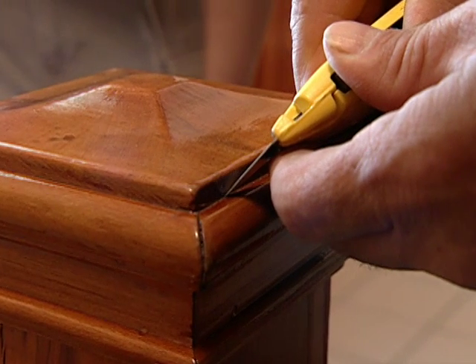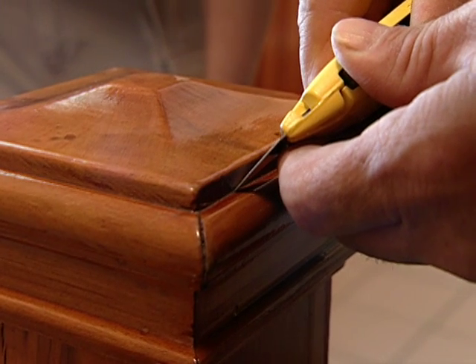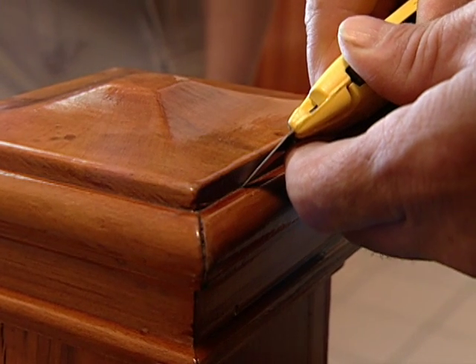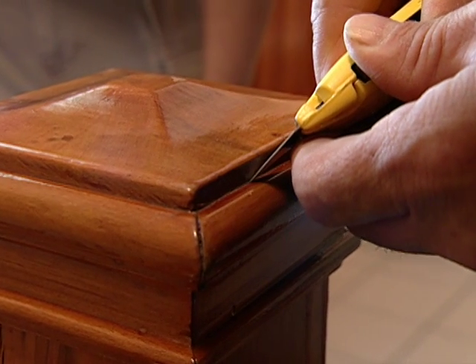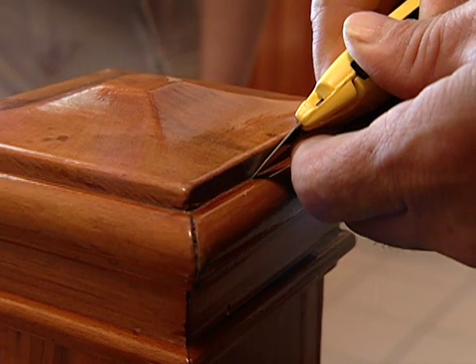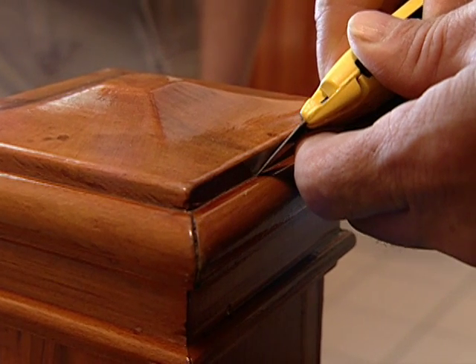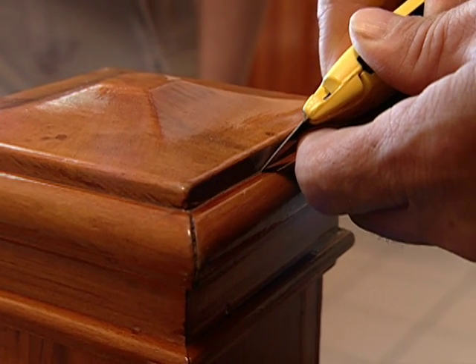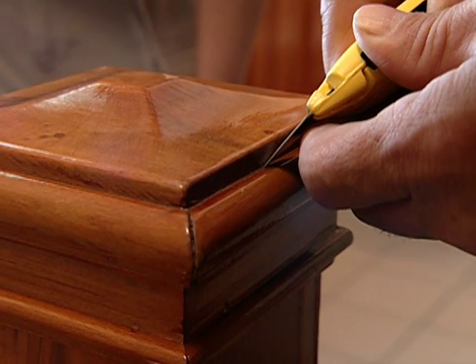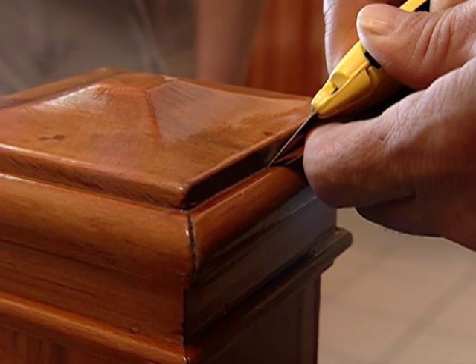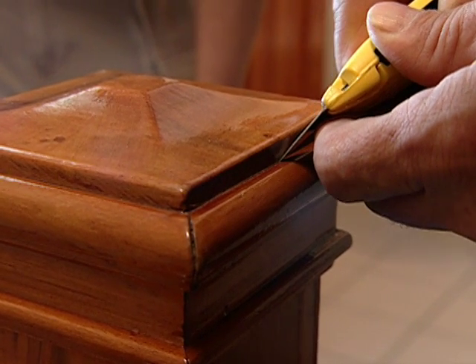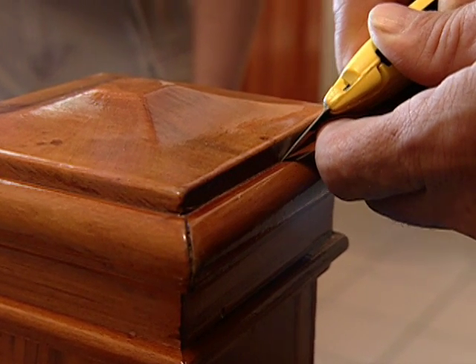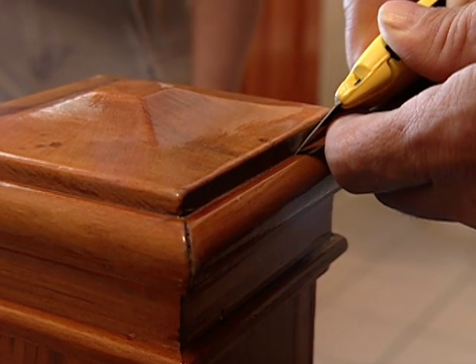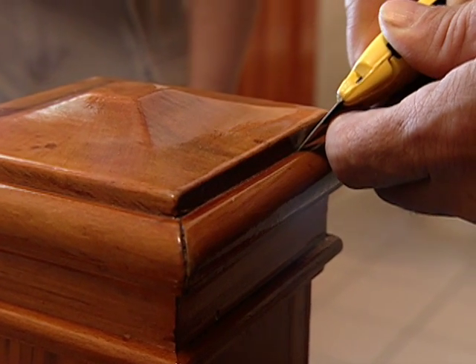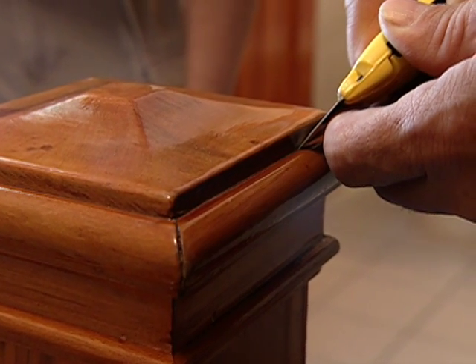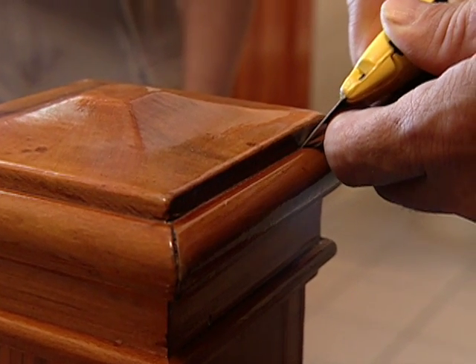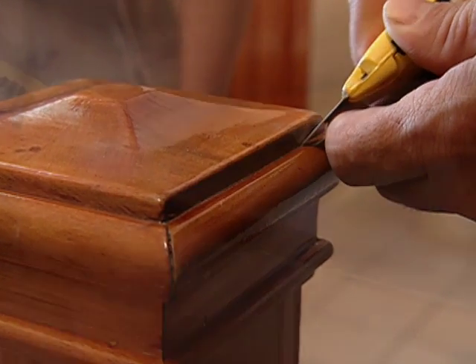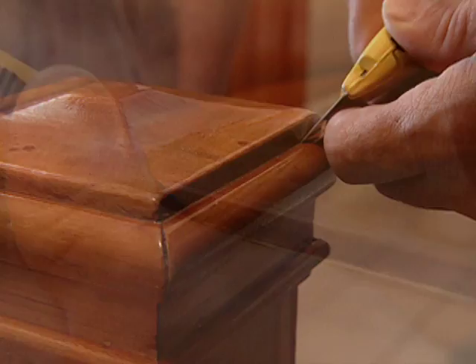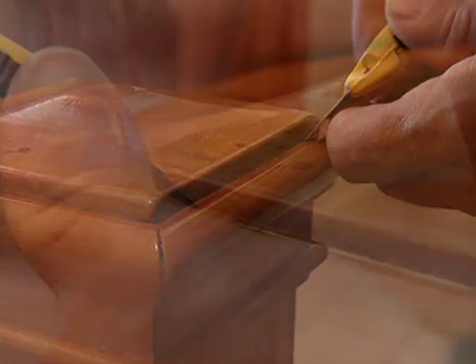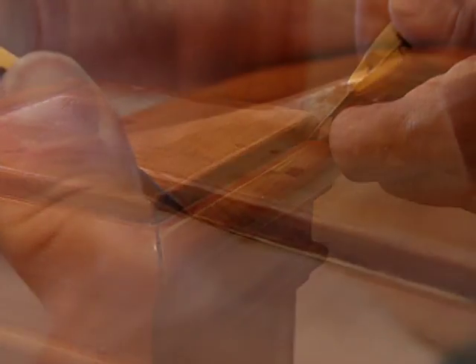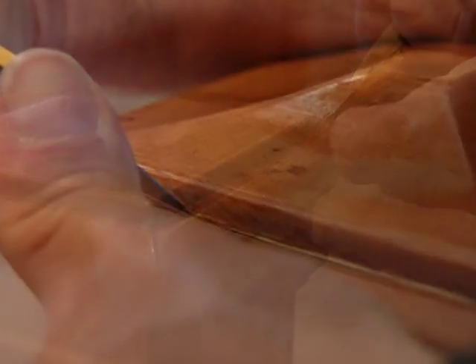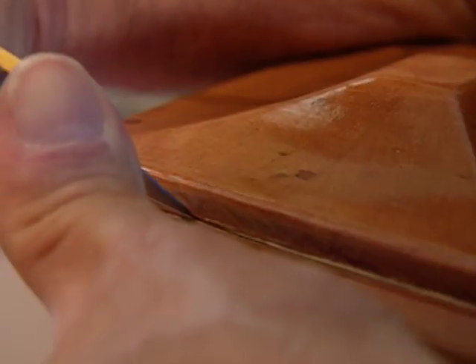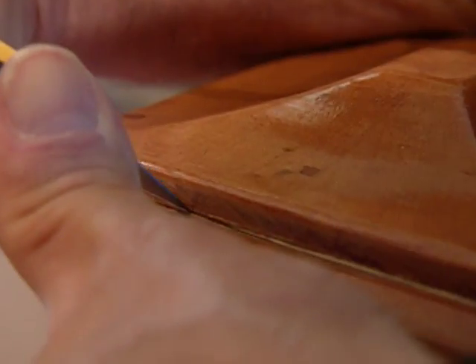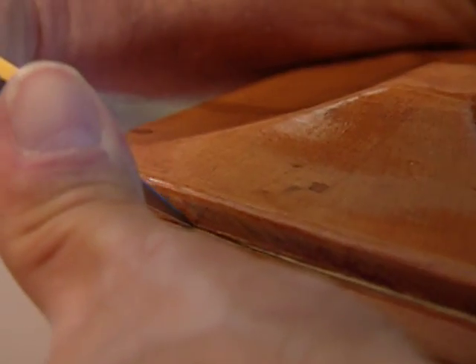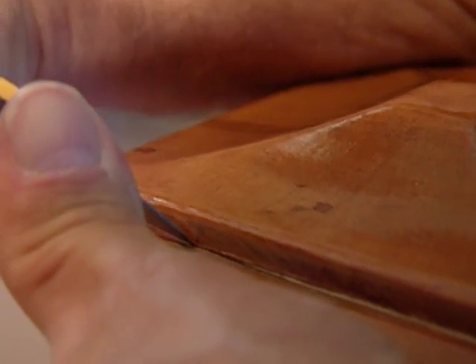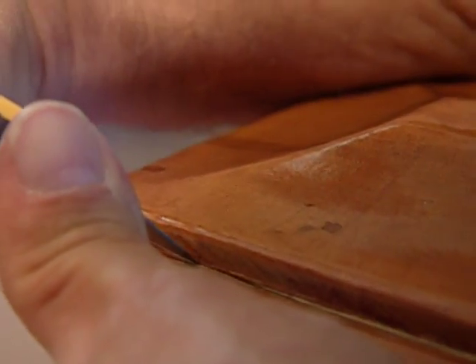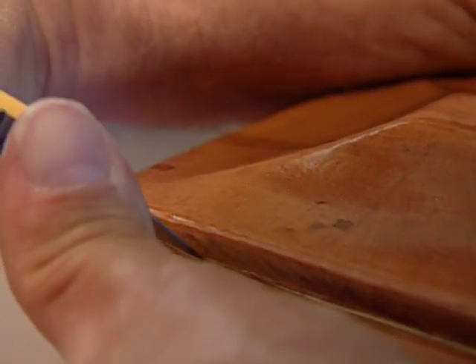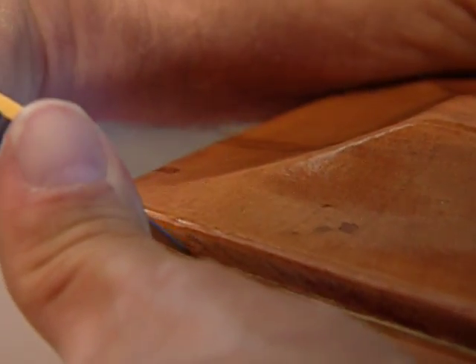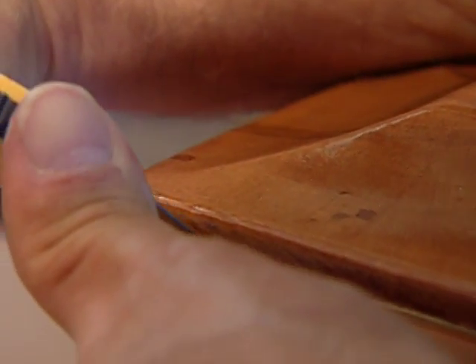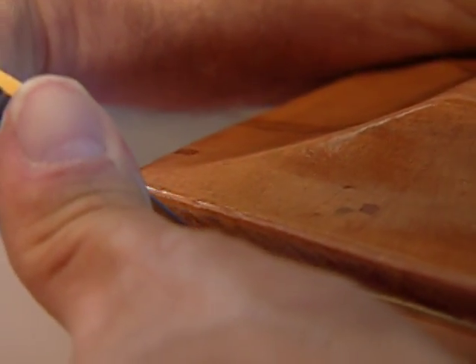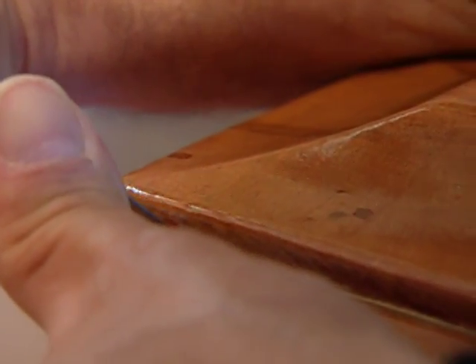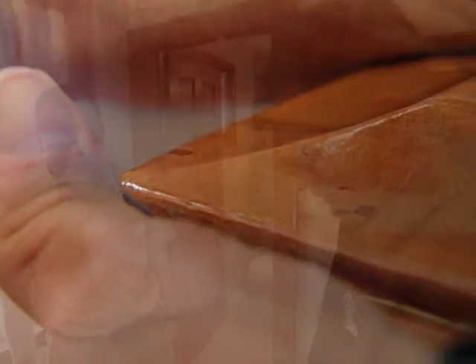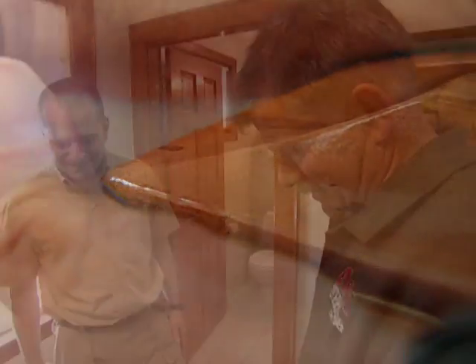The first thing I want to do is take my utility knife and cut the finish between the cap and the molding.